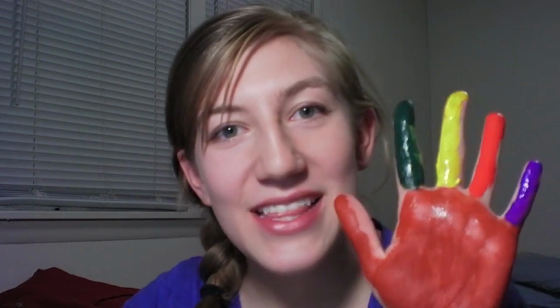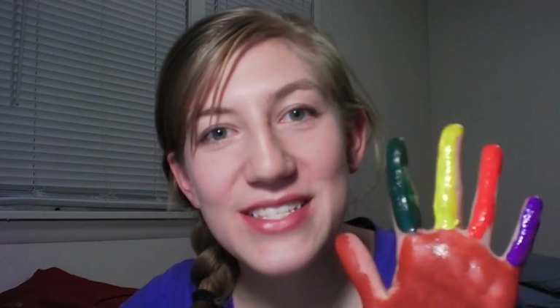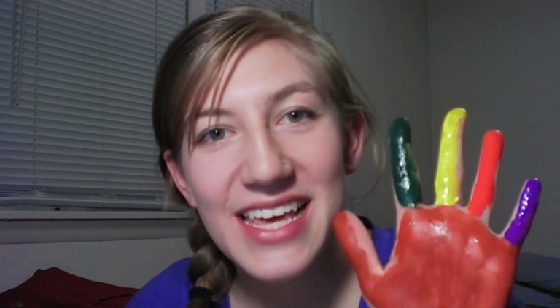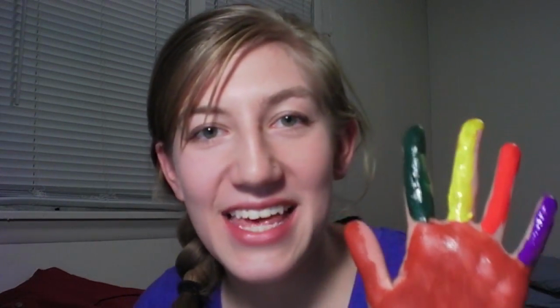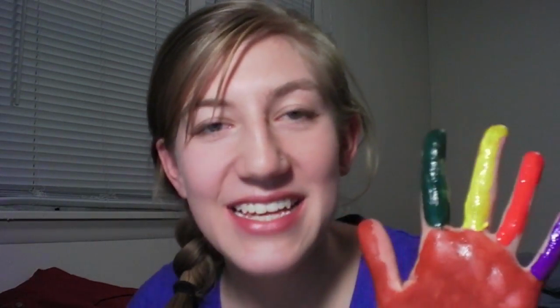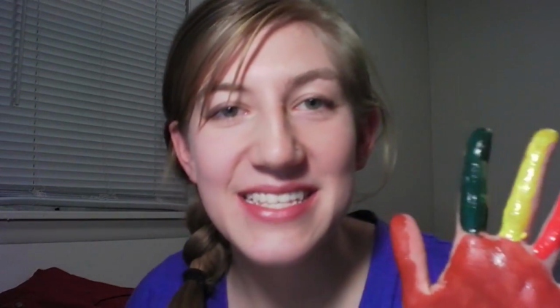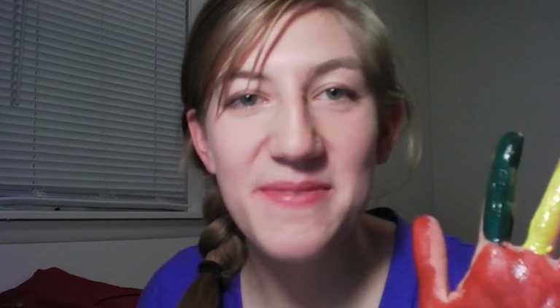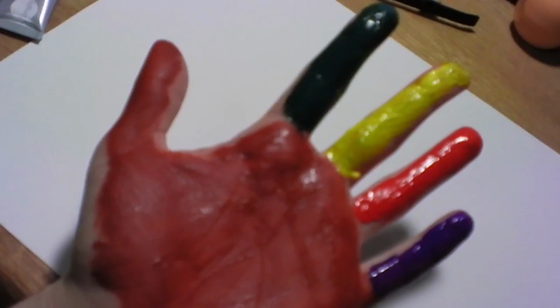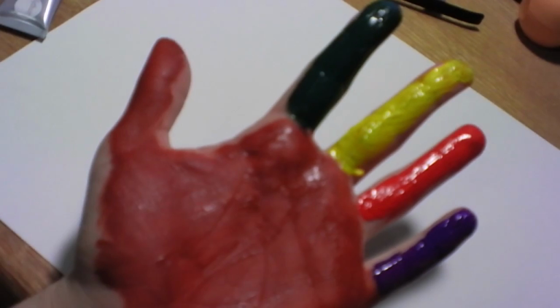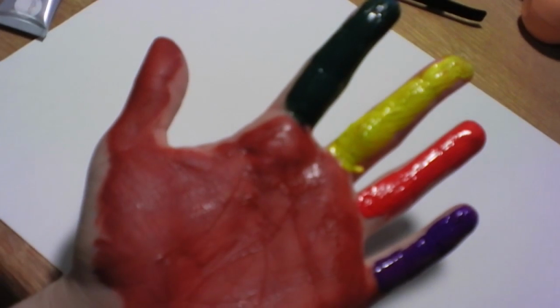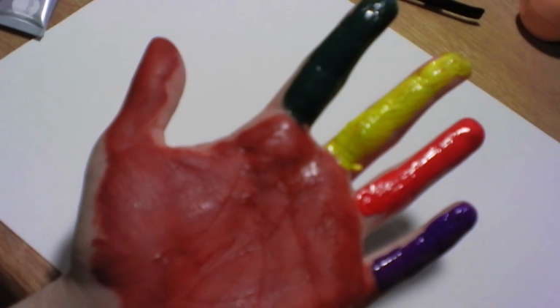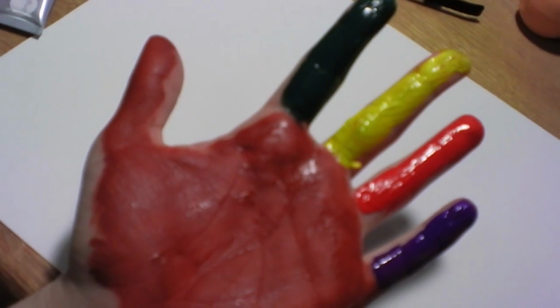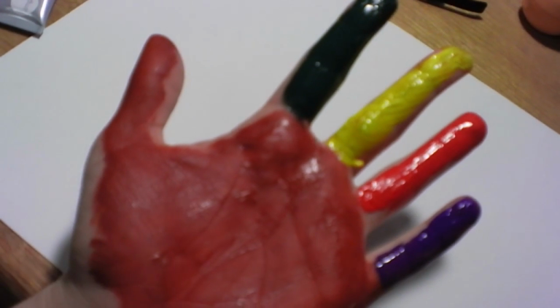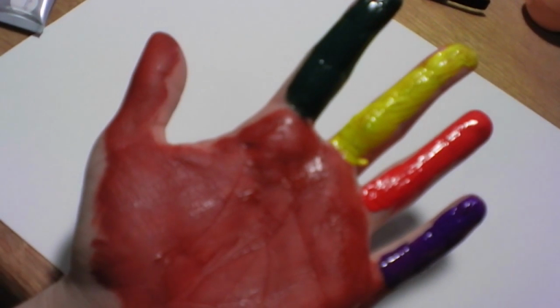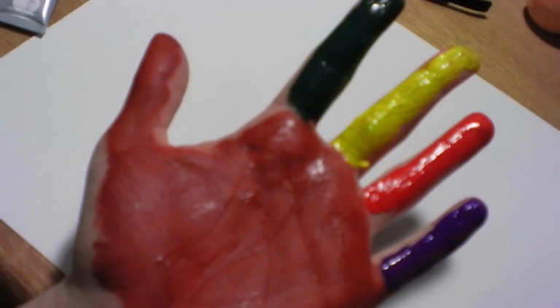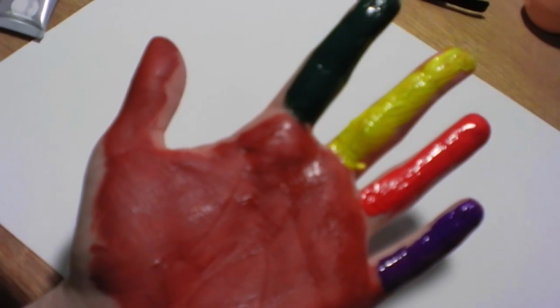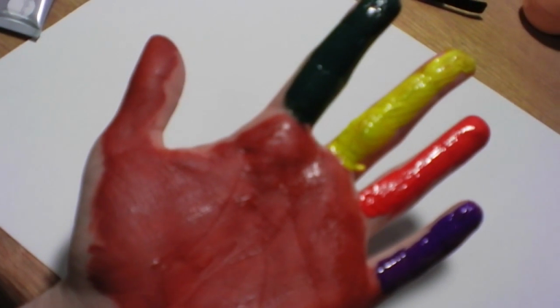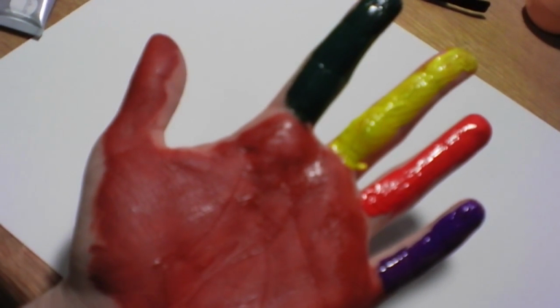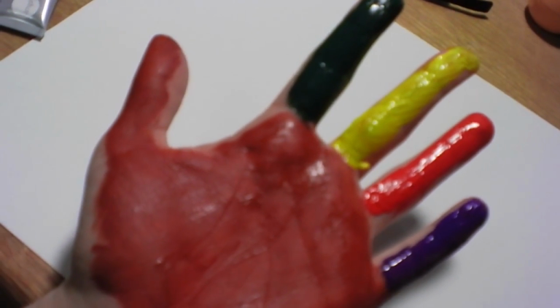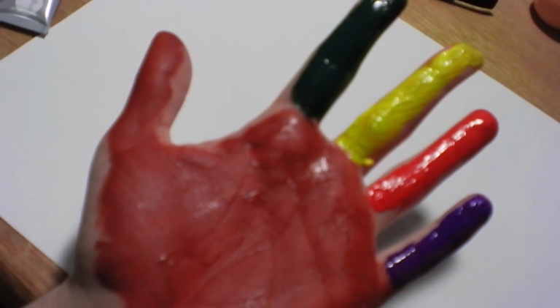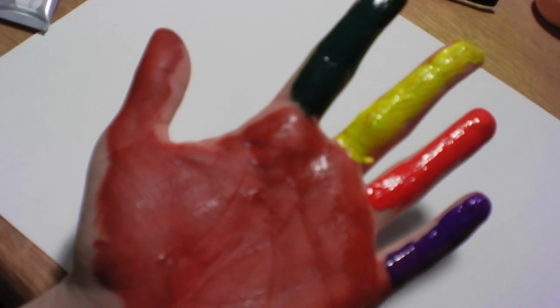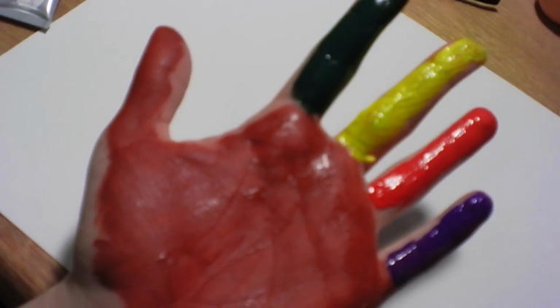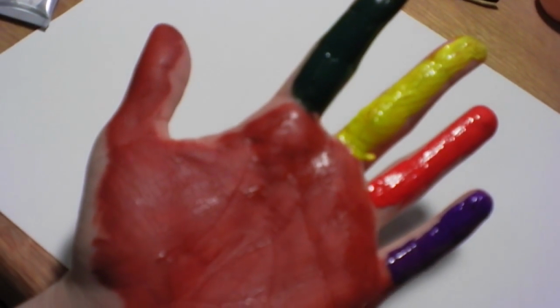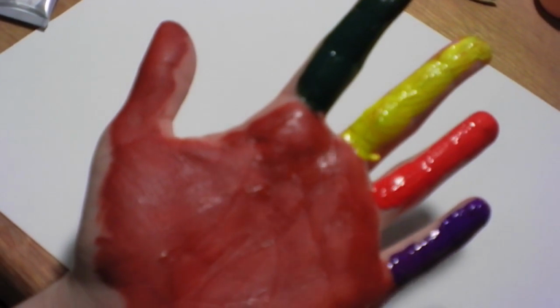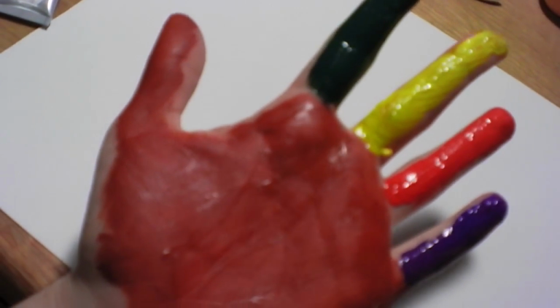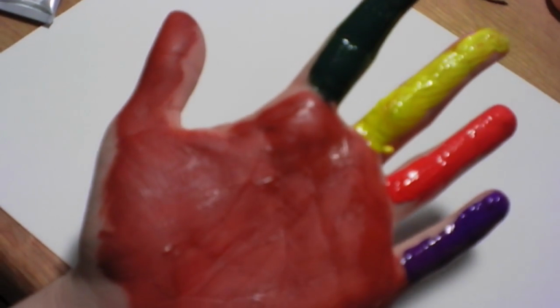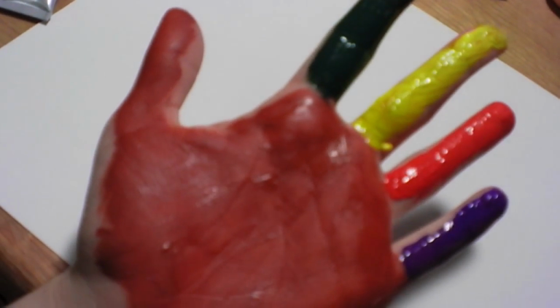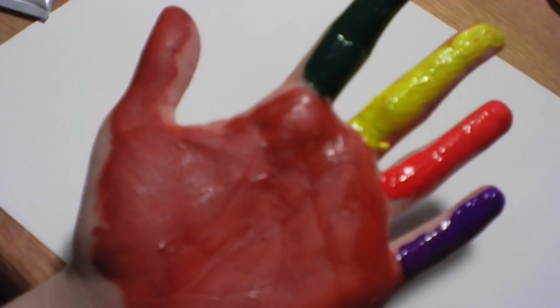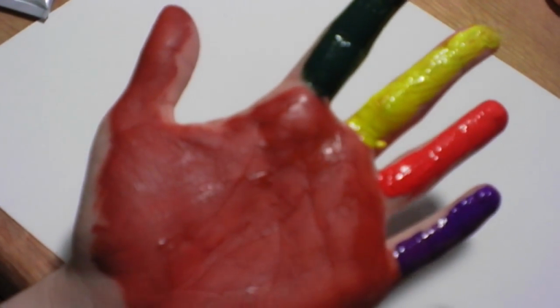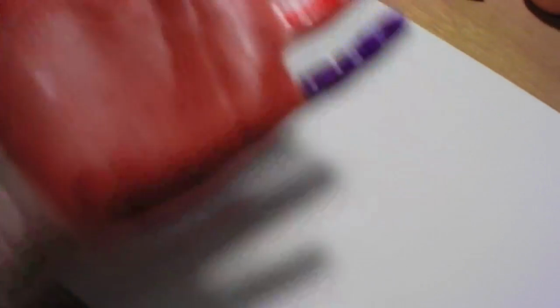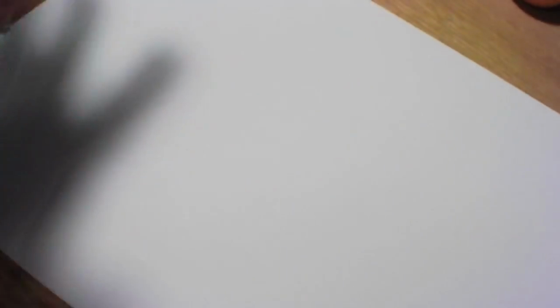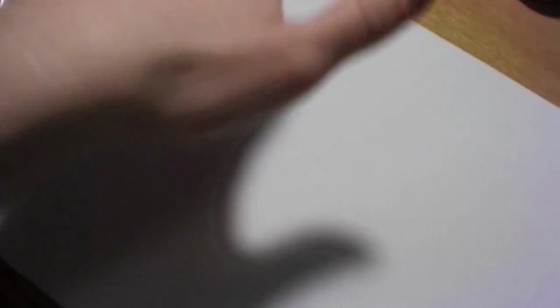My hand looks like this. Now I'm going to smush my paint-covered hand into the piece of paper.